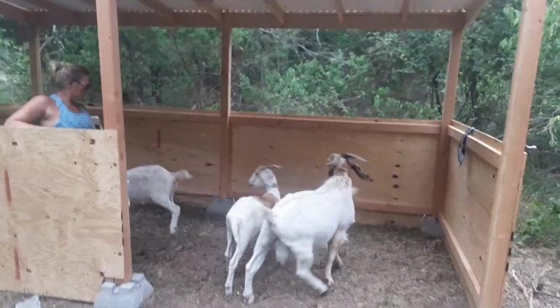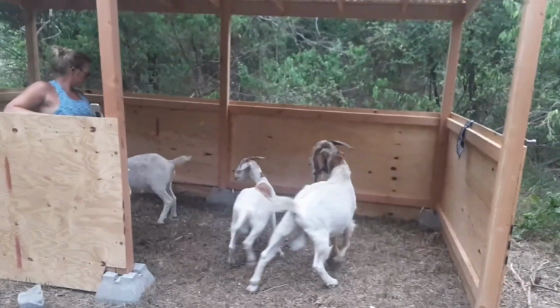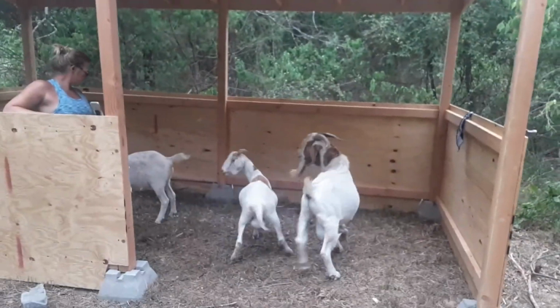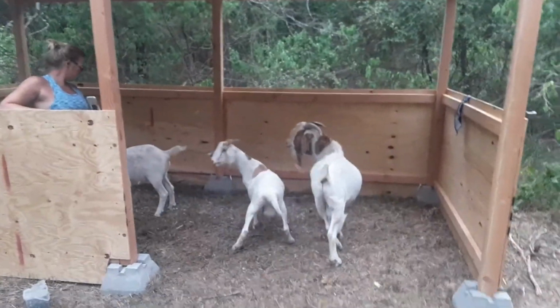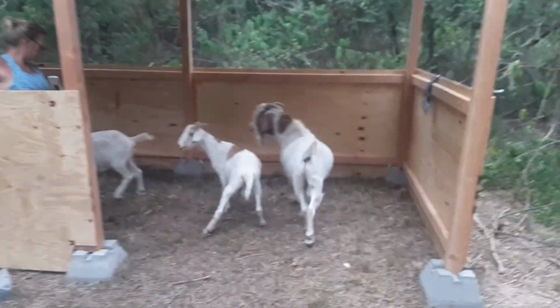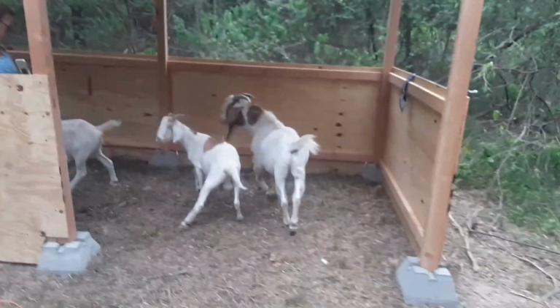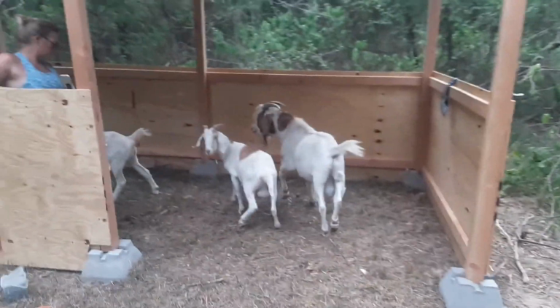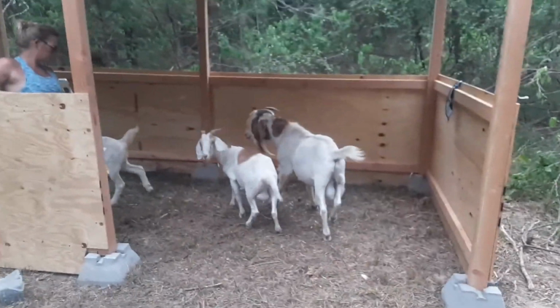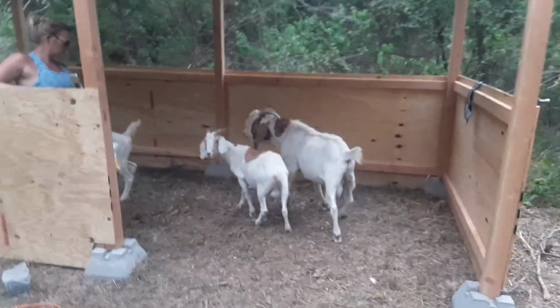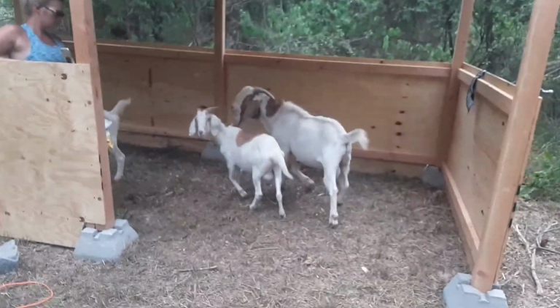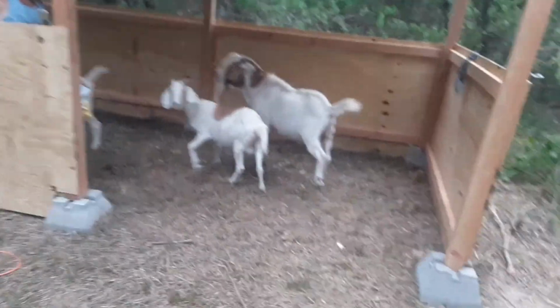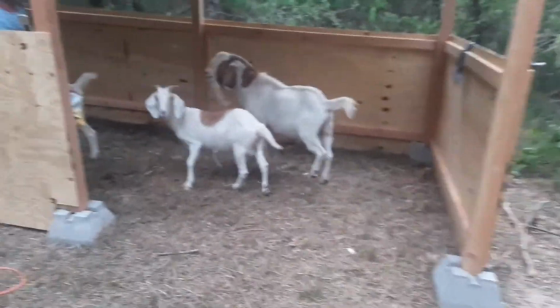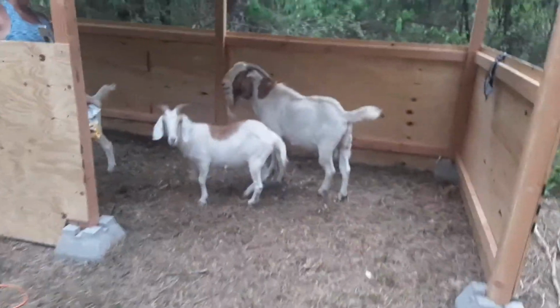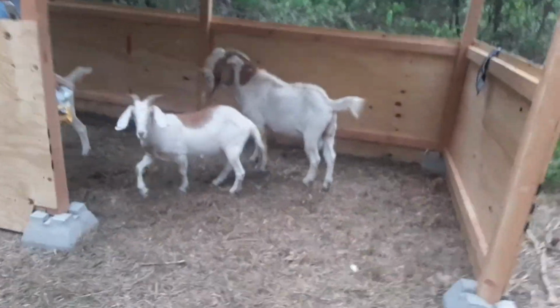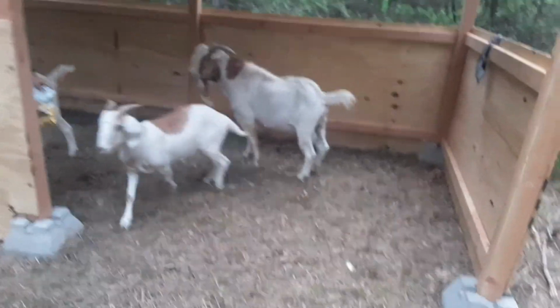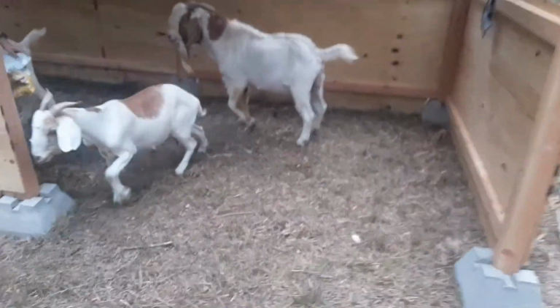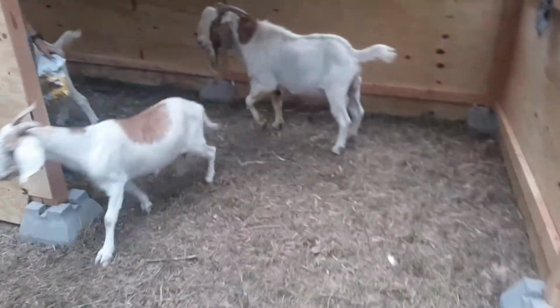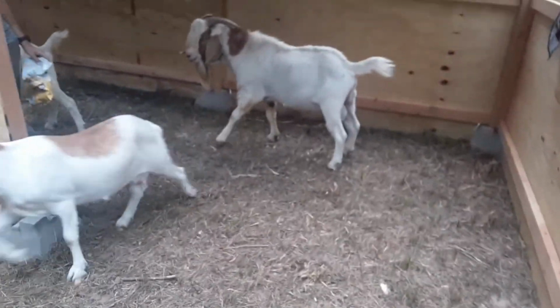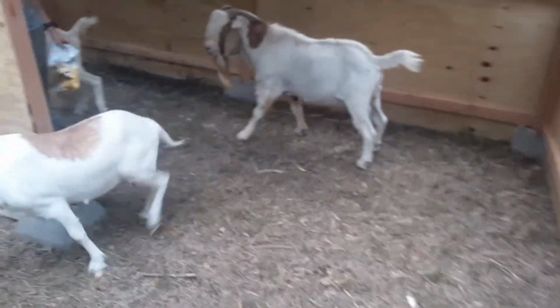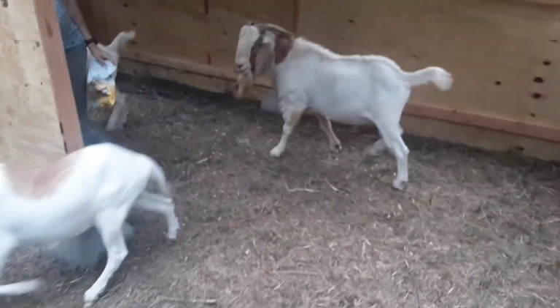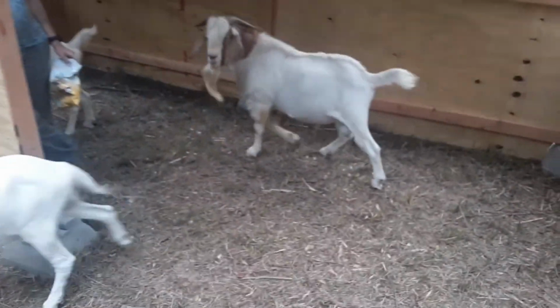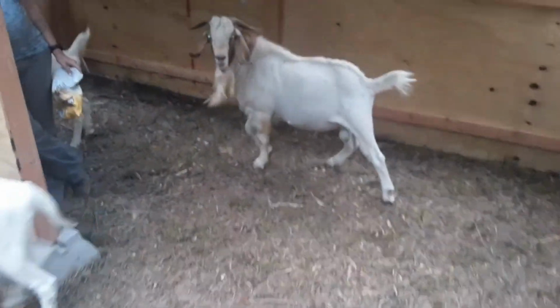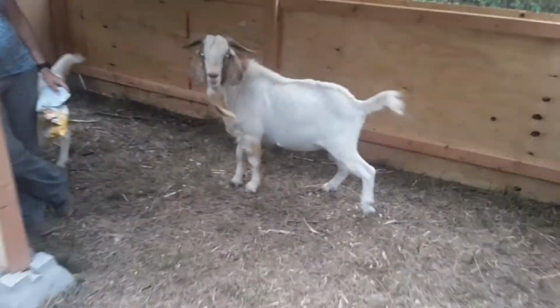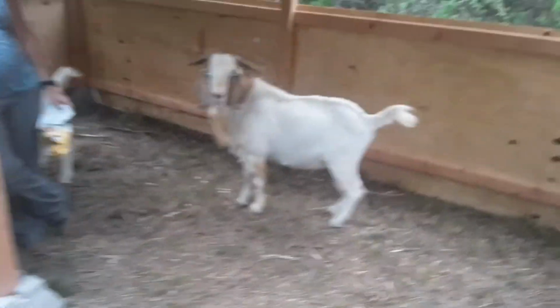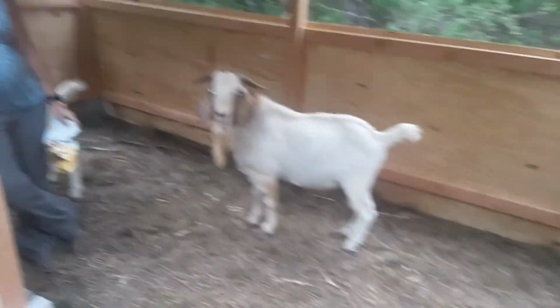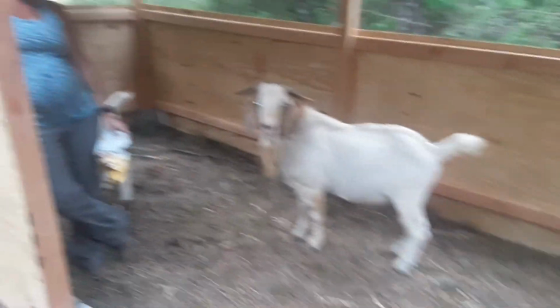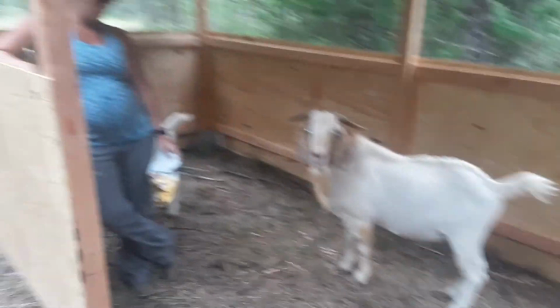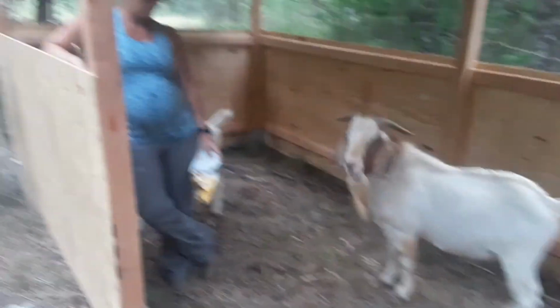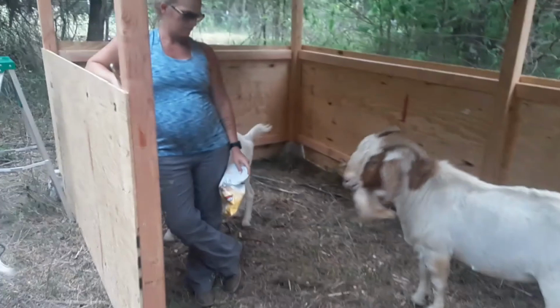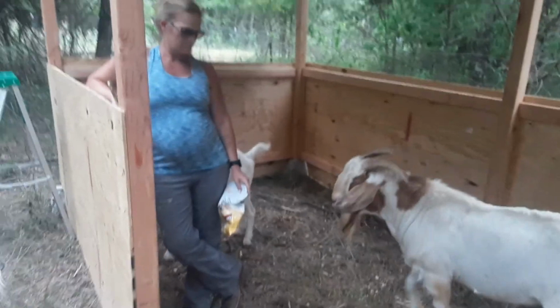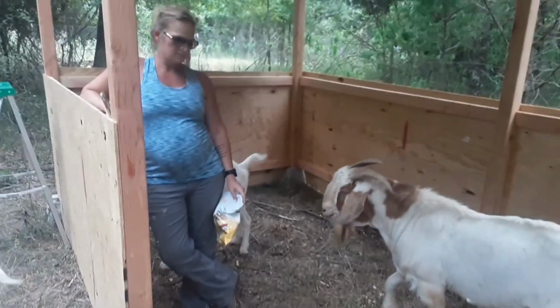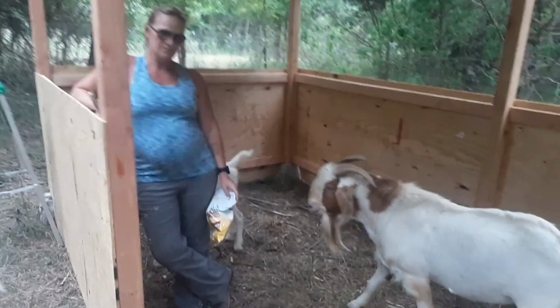There's the goats in the goat pen eating their potato chips. There's my pregnant wife.